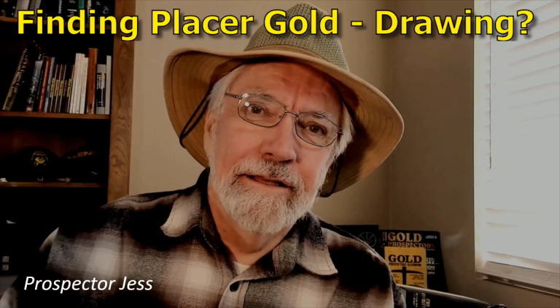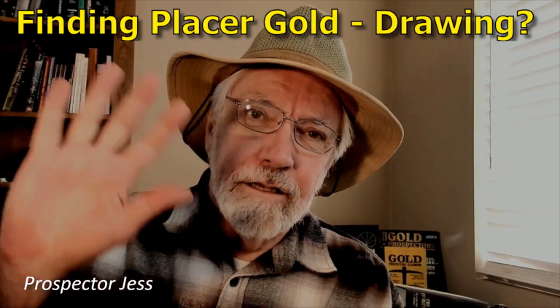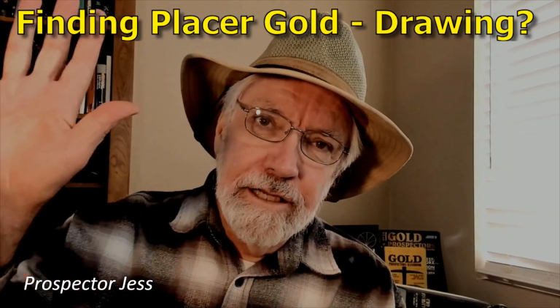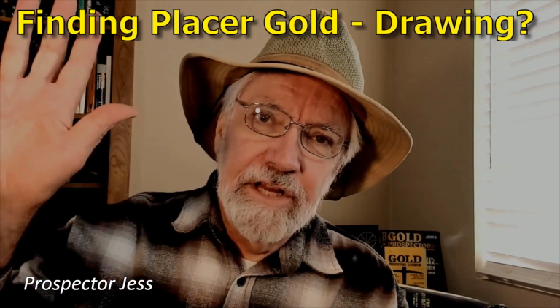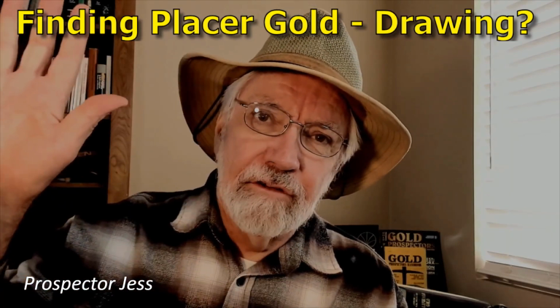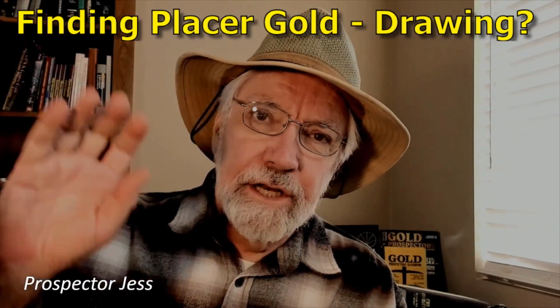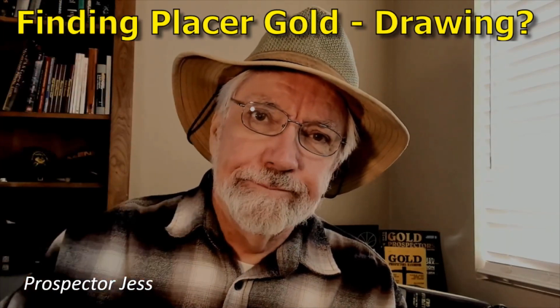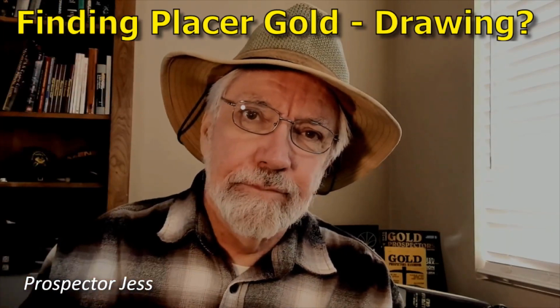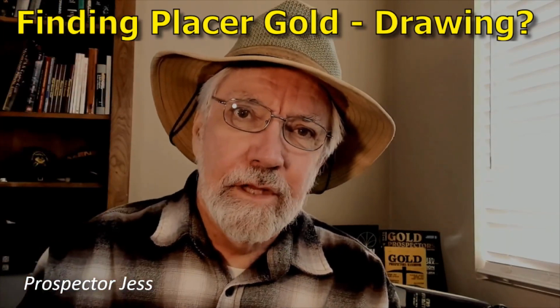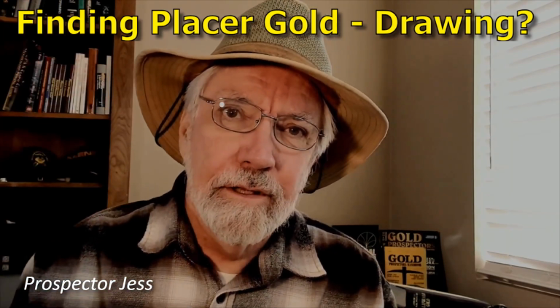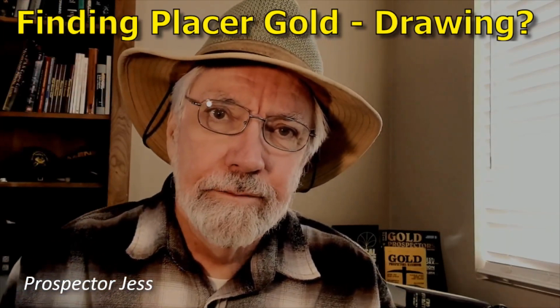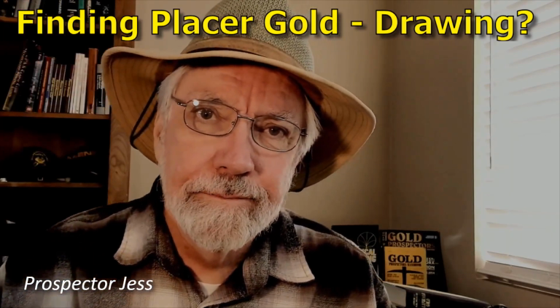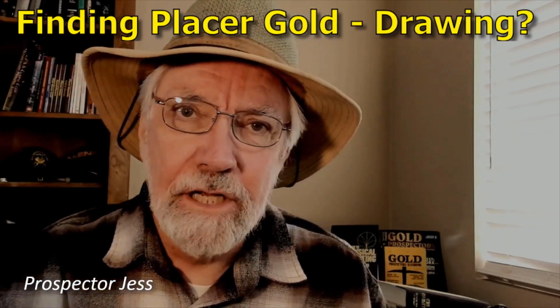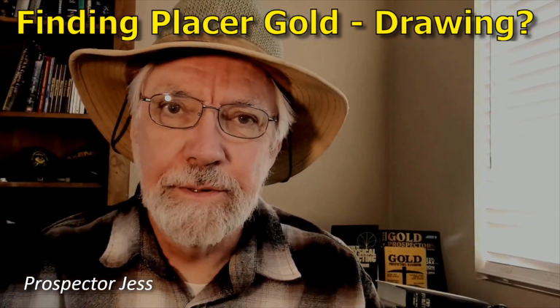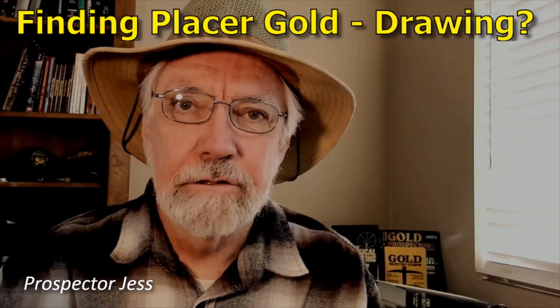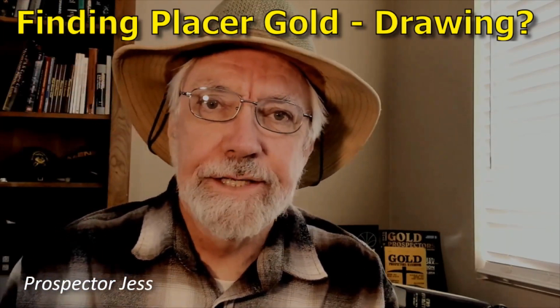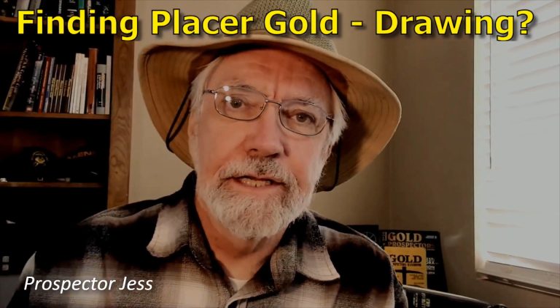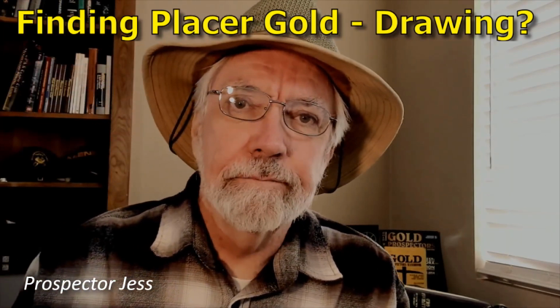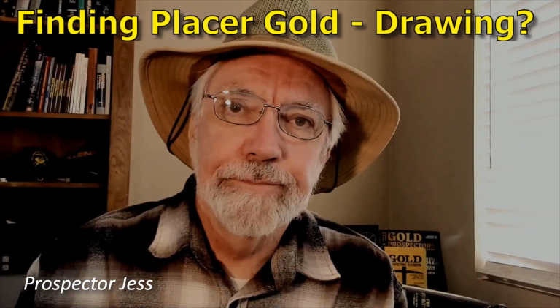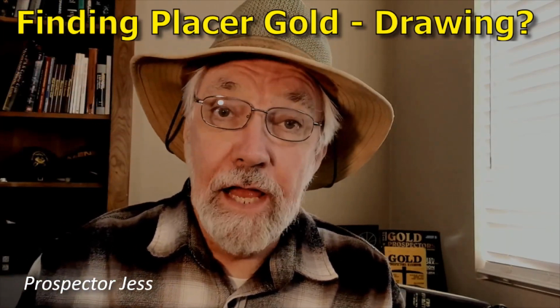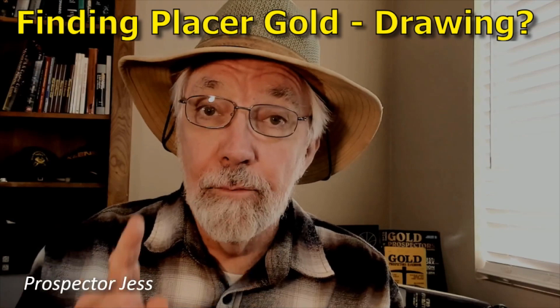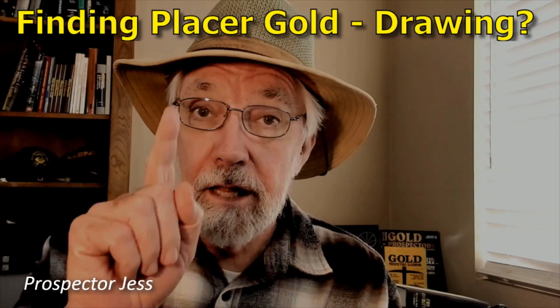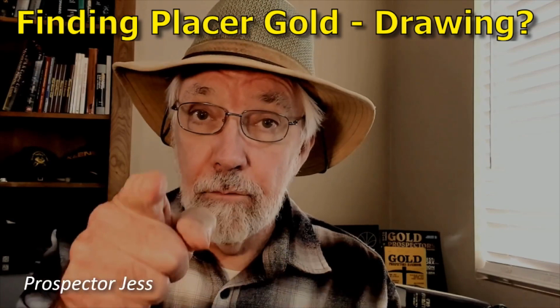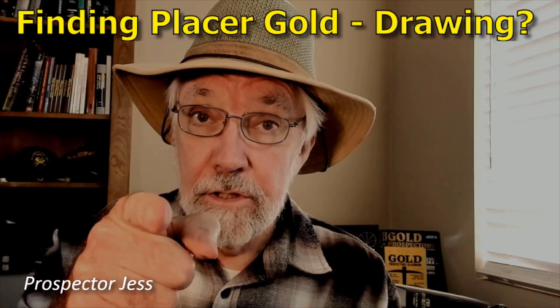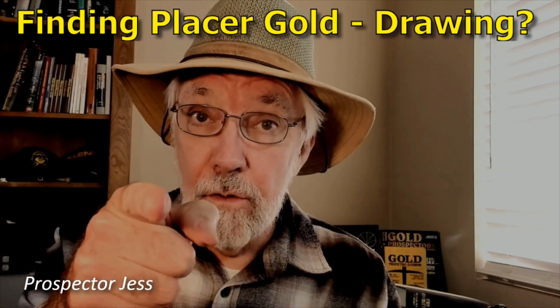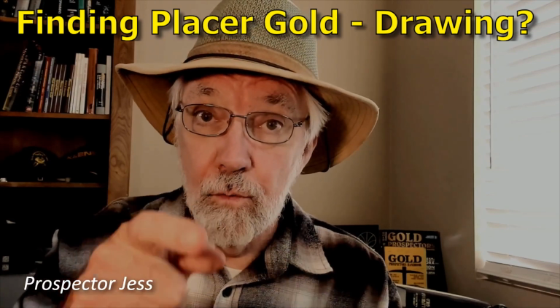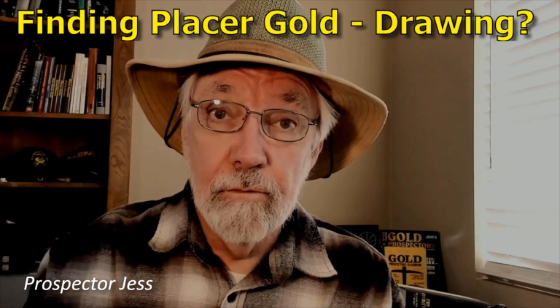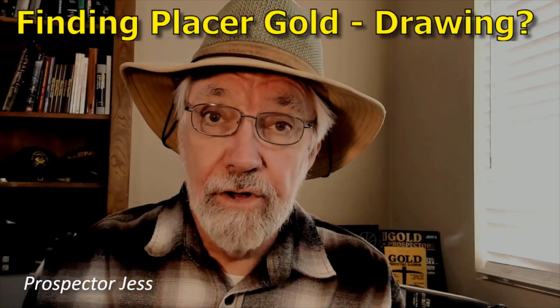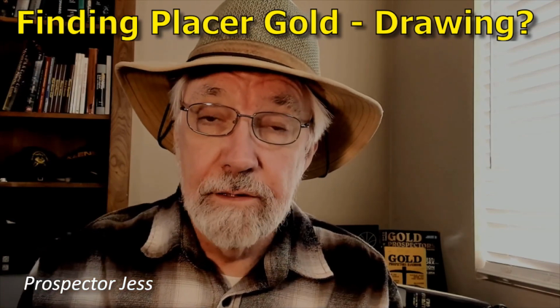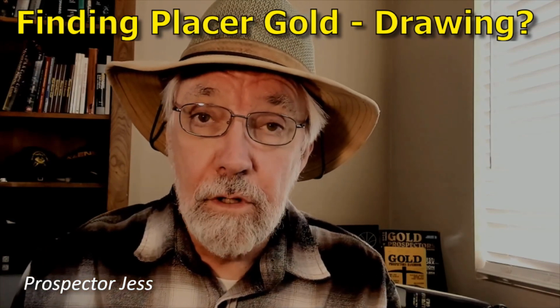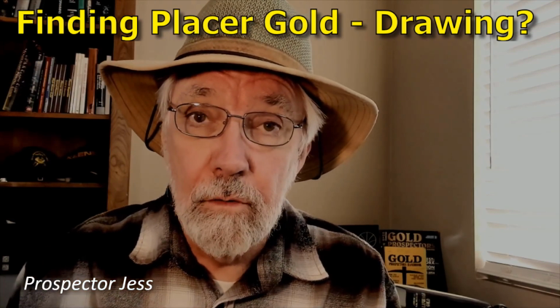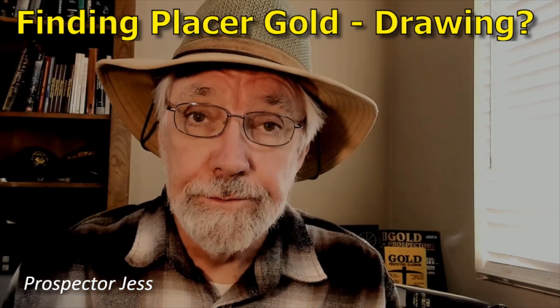Good evening, everybody. Prospector Jess here. How may I help you find more gold?